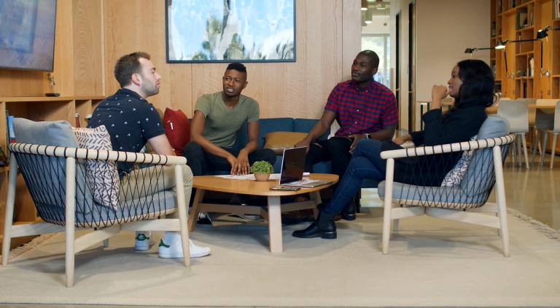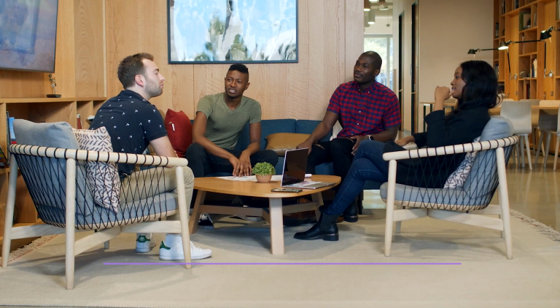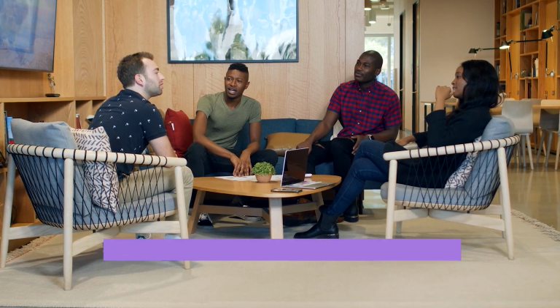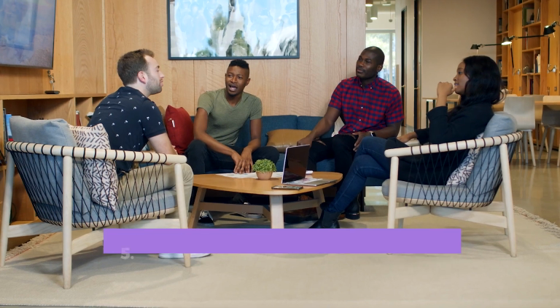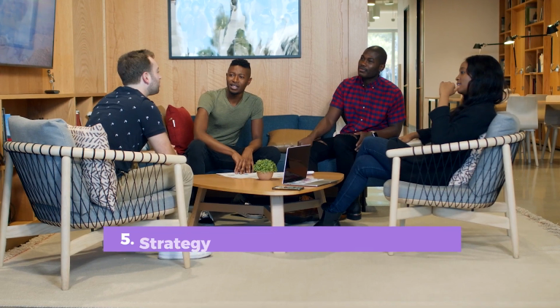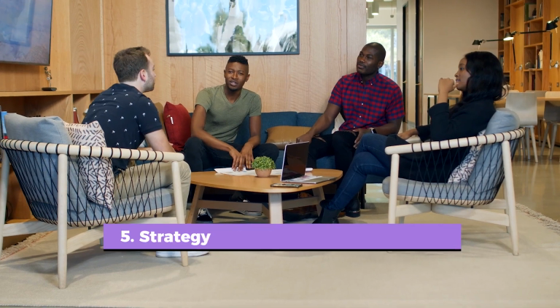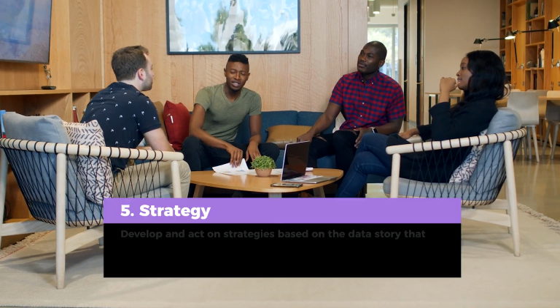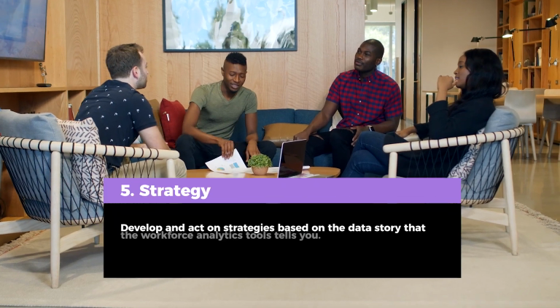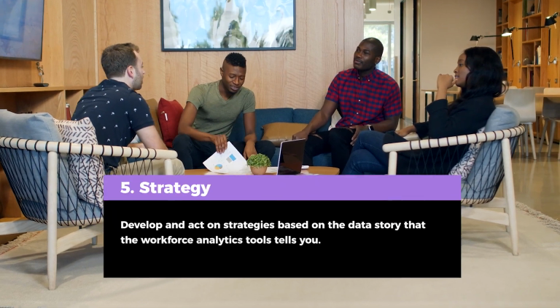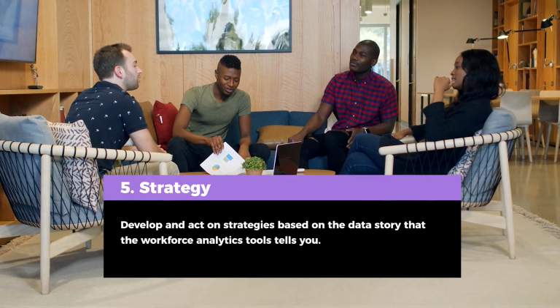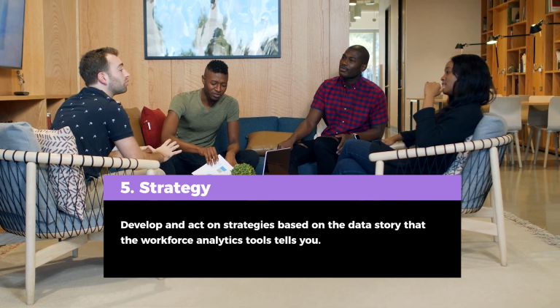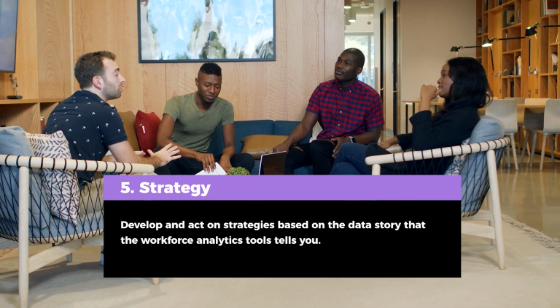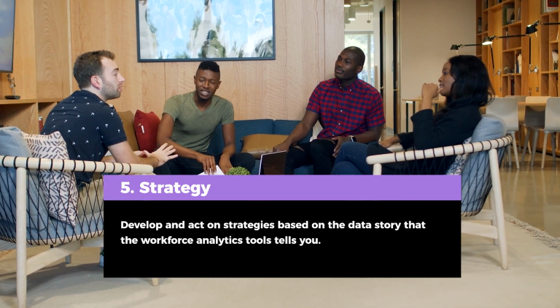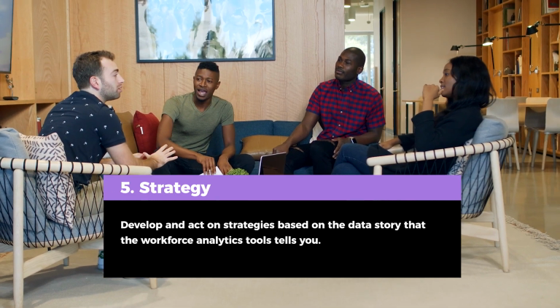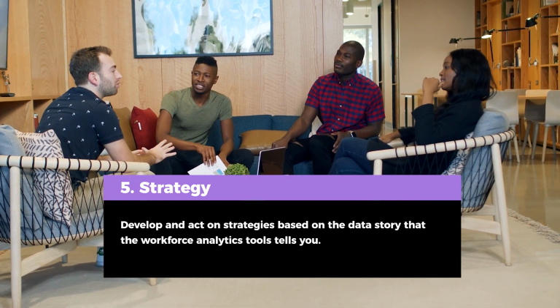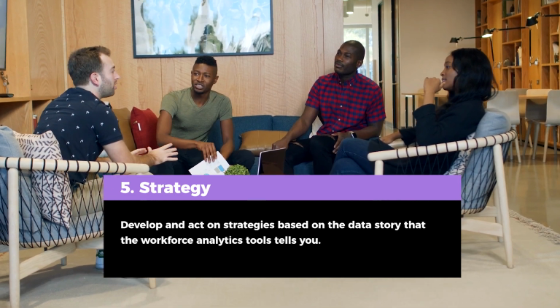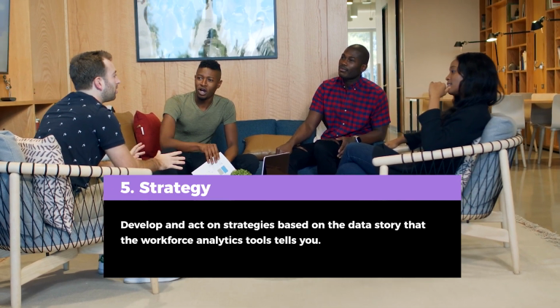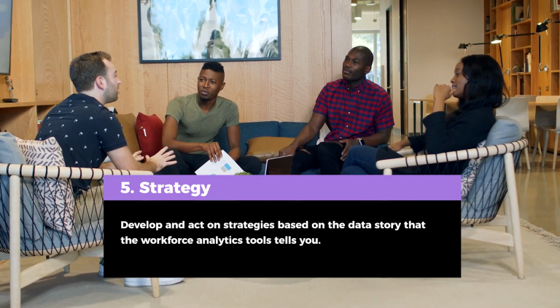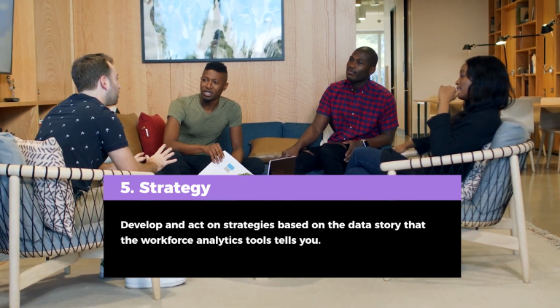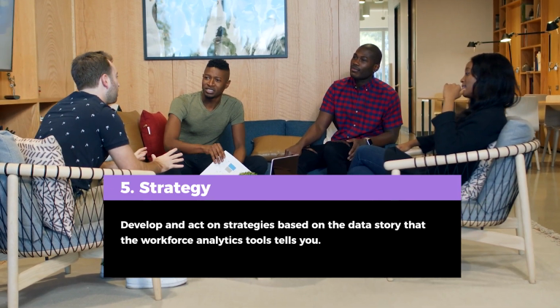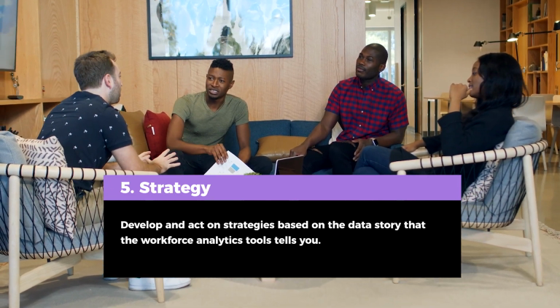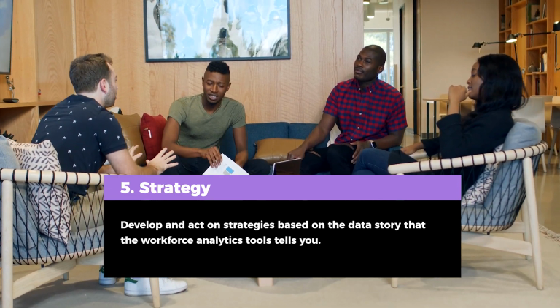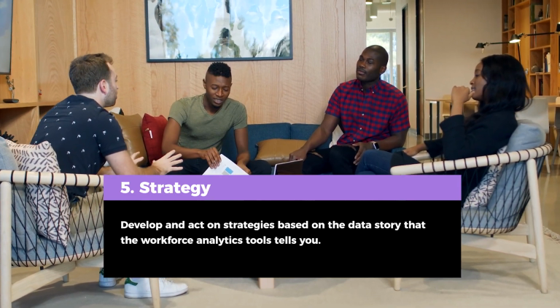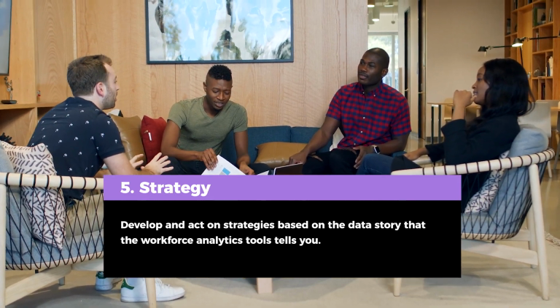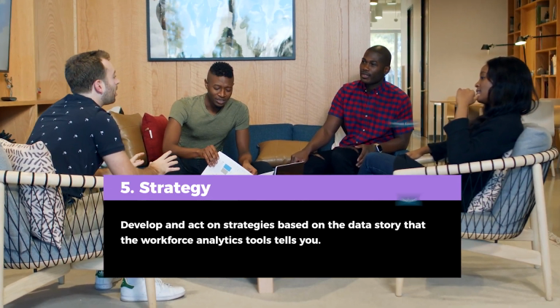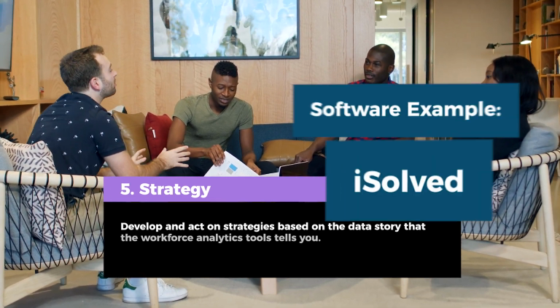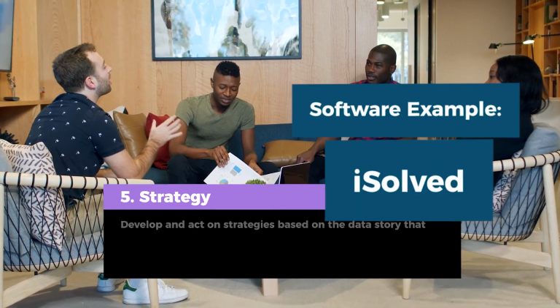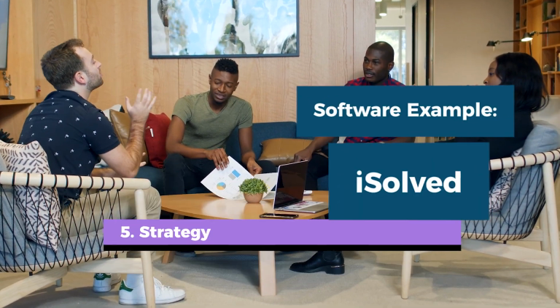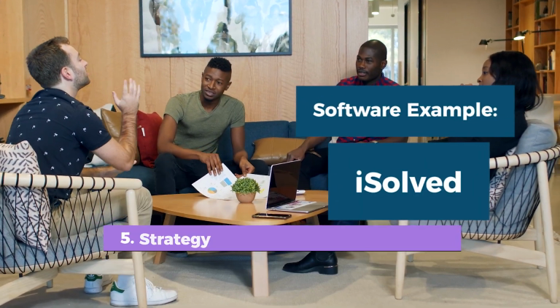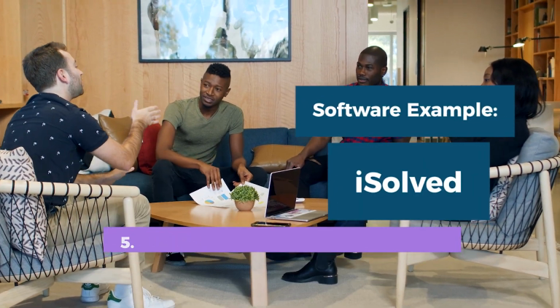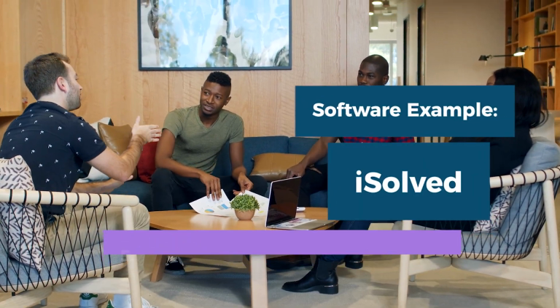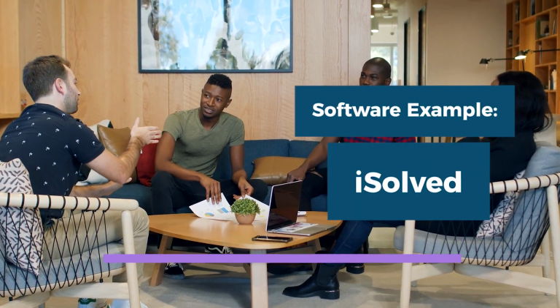Tip 5: Develop and act on strategies based on the data story that the workforce analytics tools tell you.